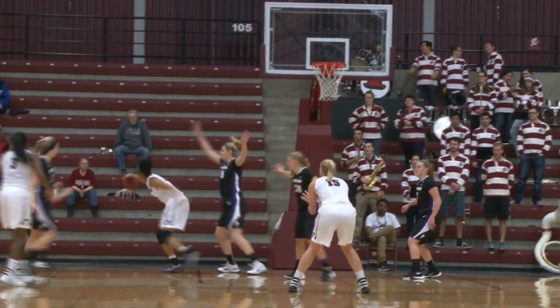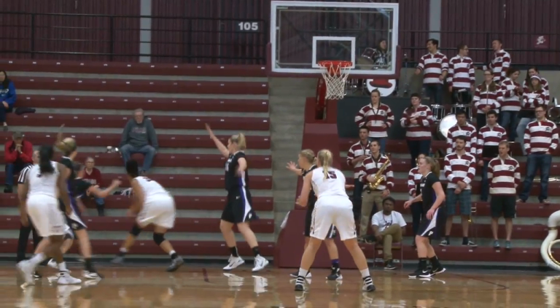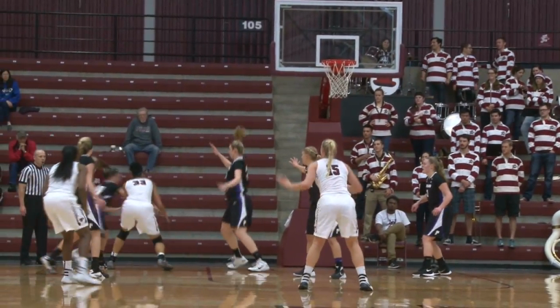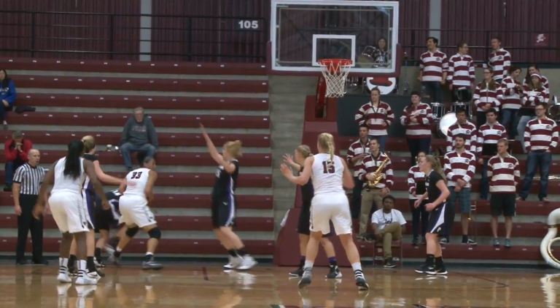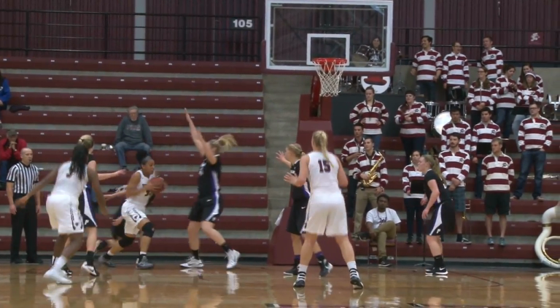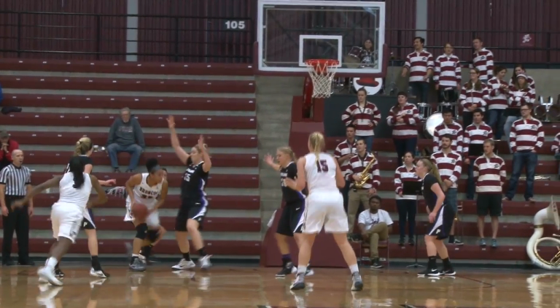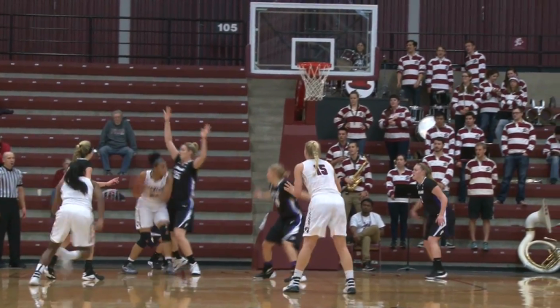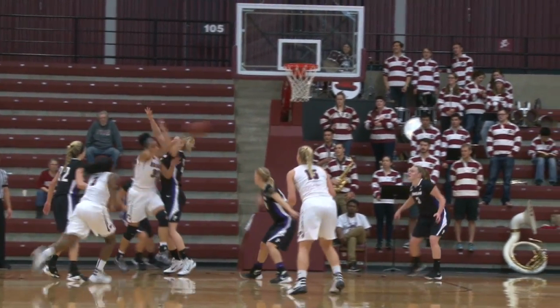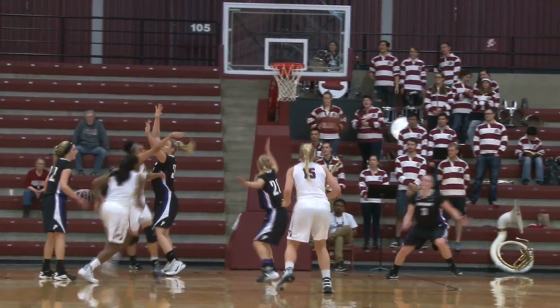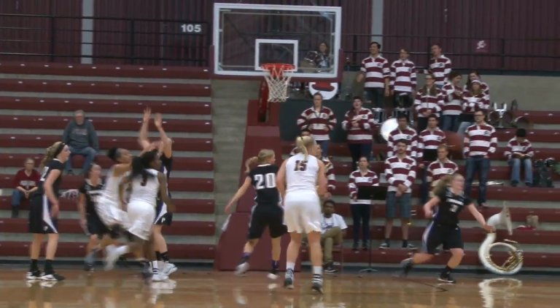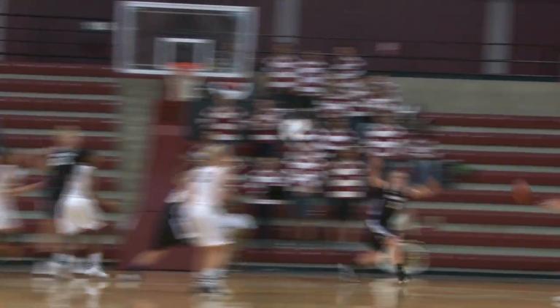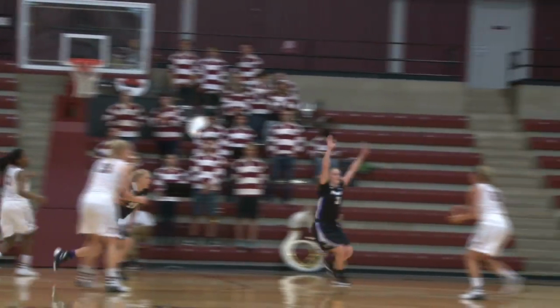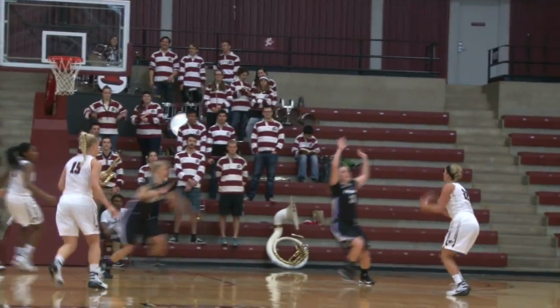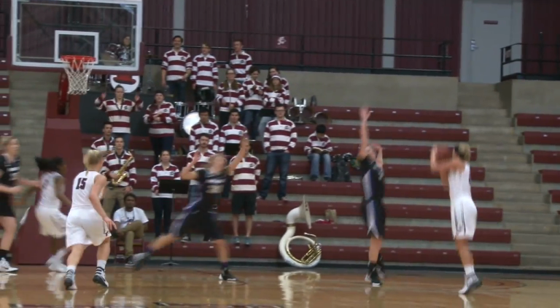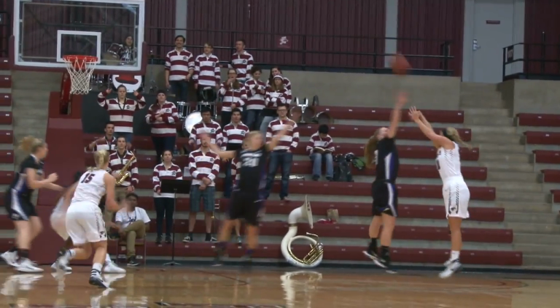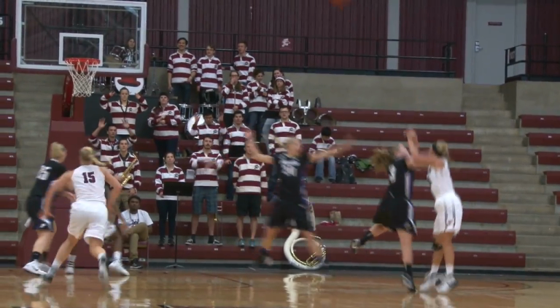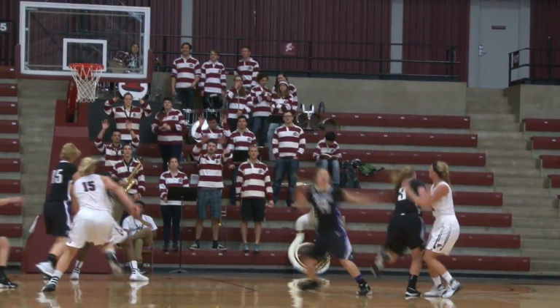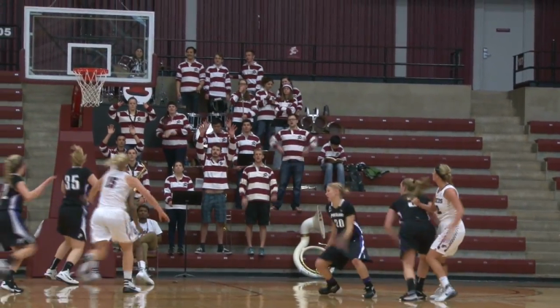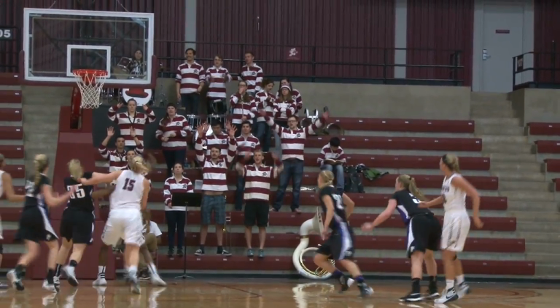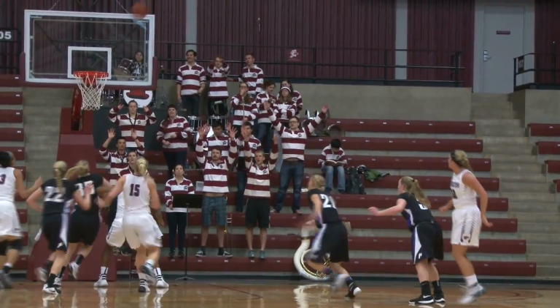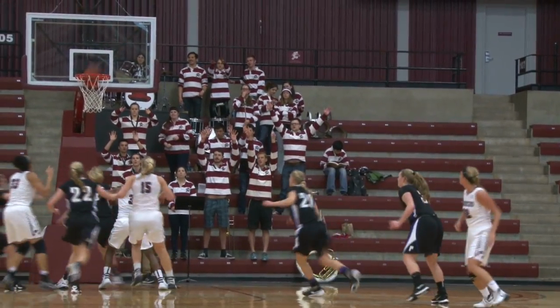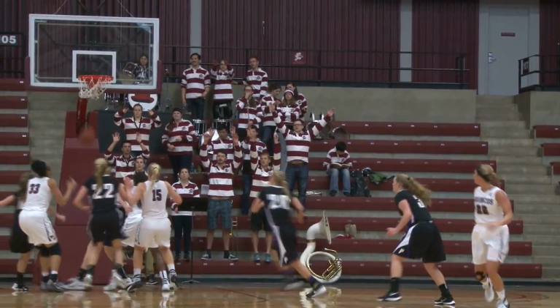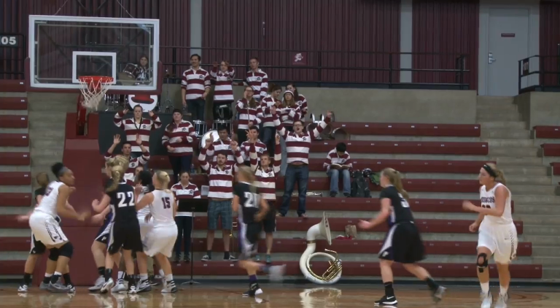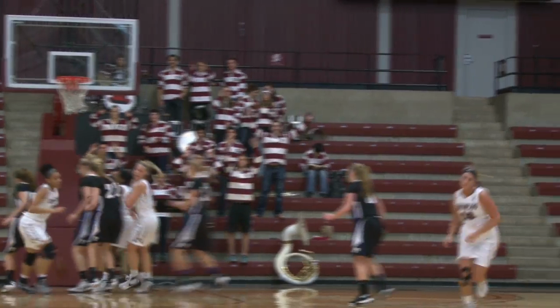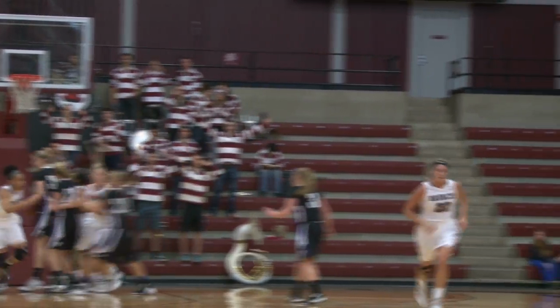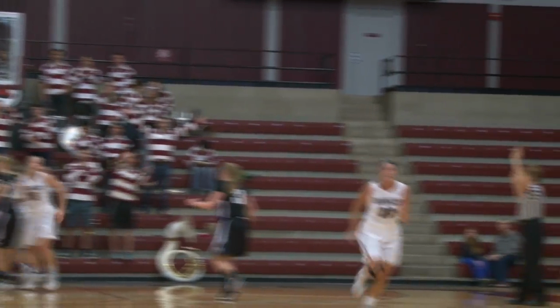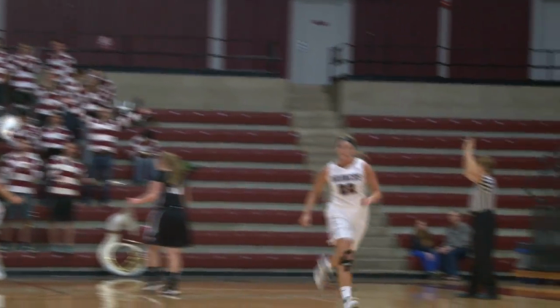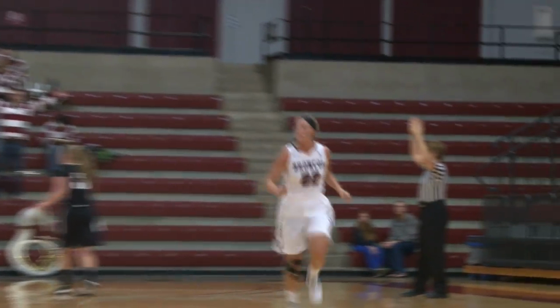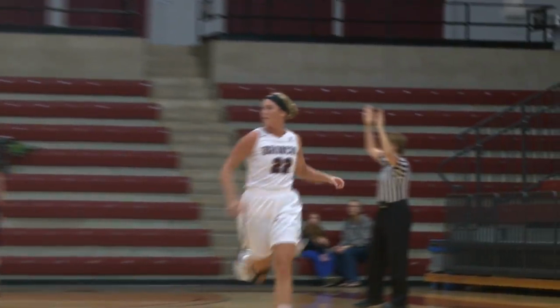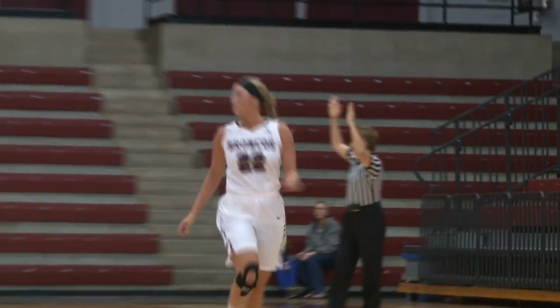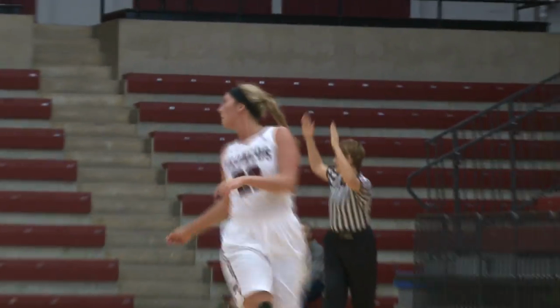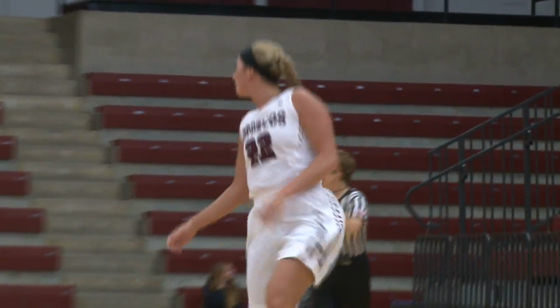Low block for Hudson, trying to fight her way up. Gets it back out to Galloway. Rainbow three, up and good. Pretty touch there.